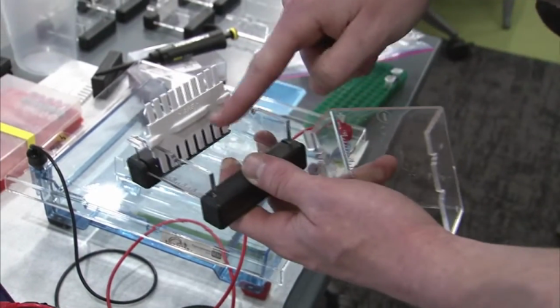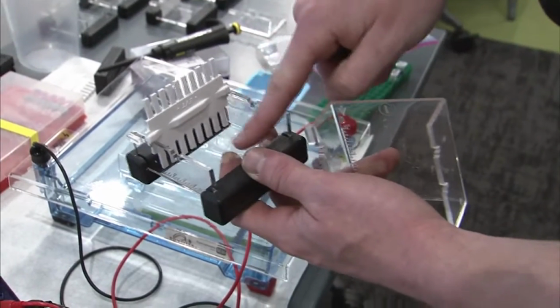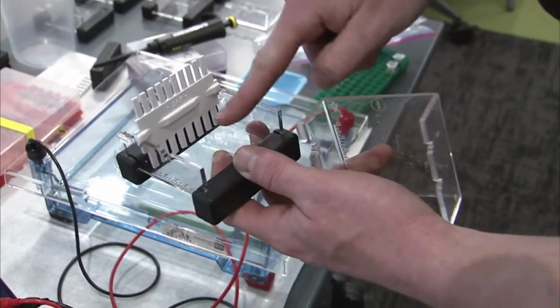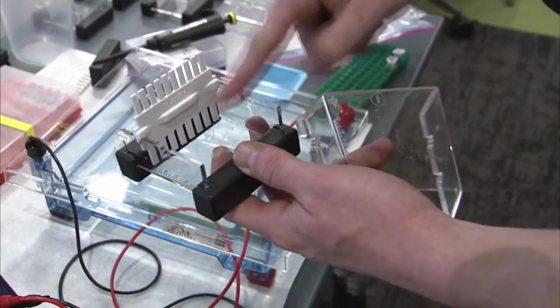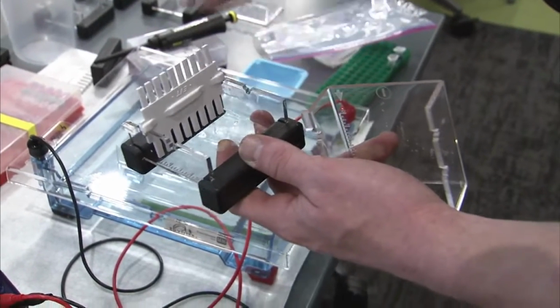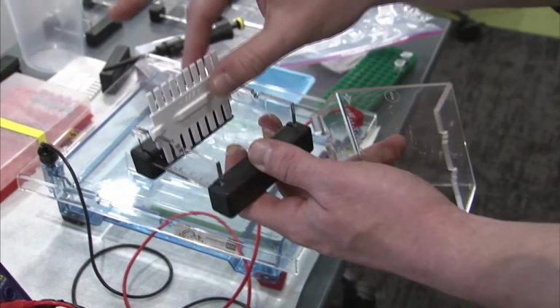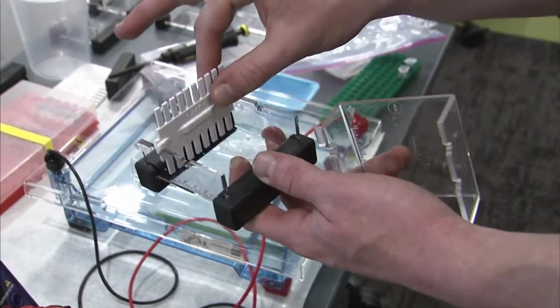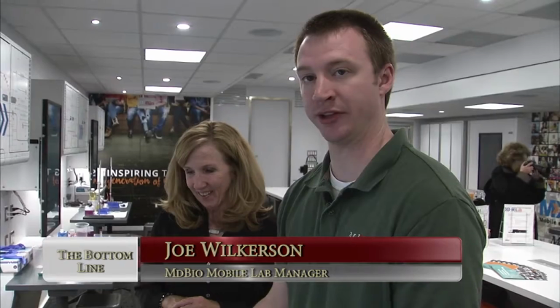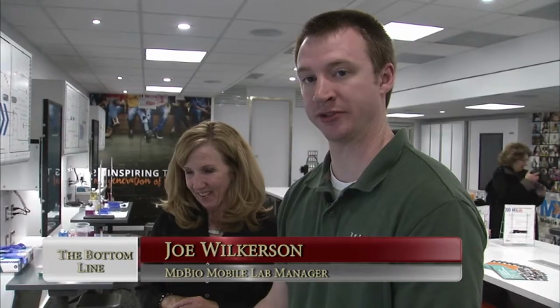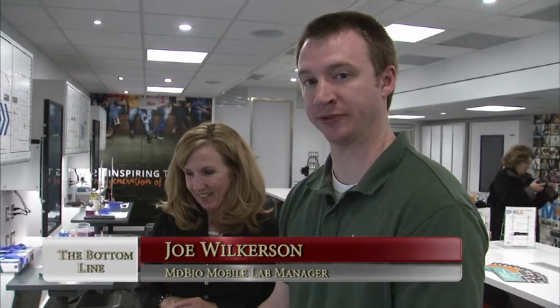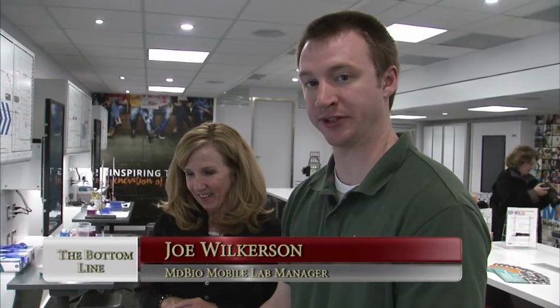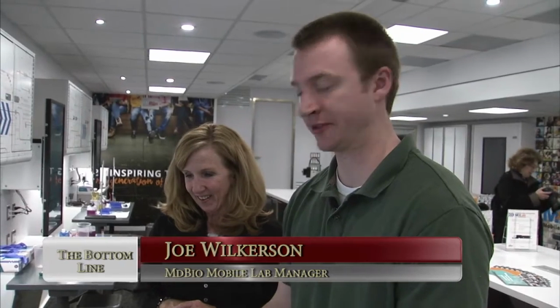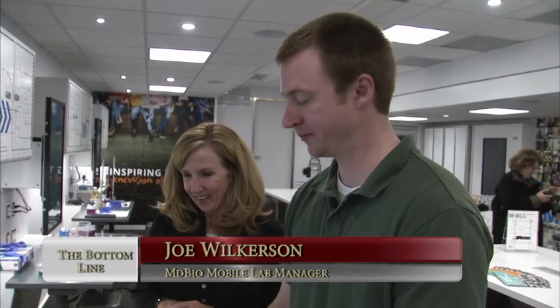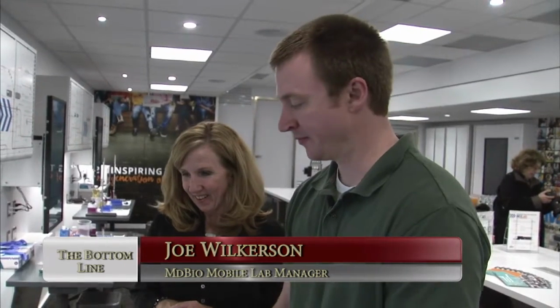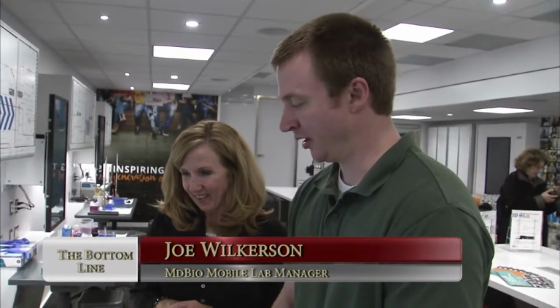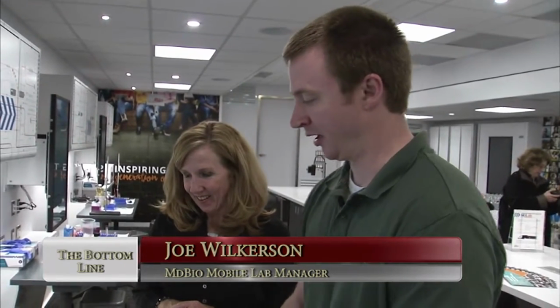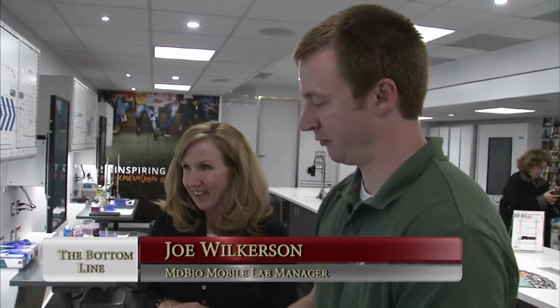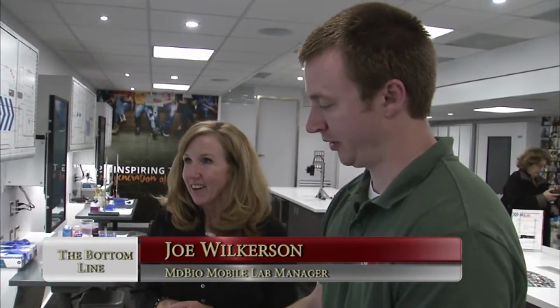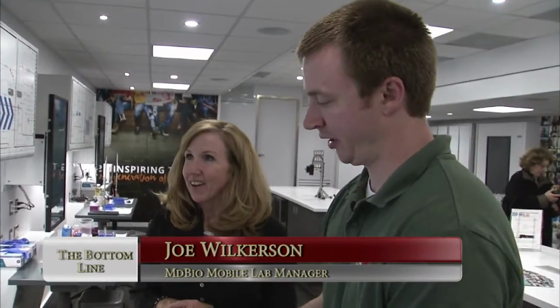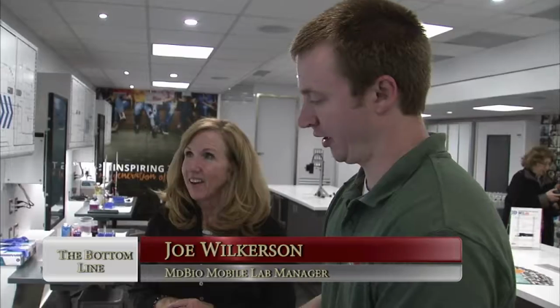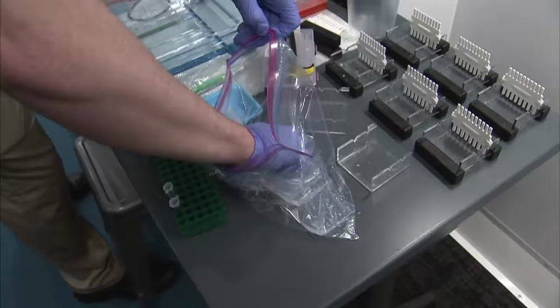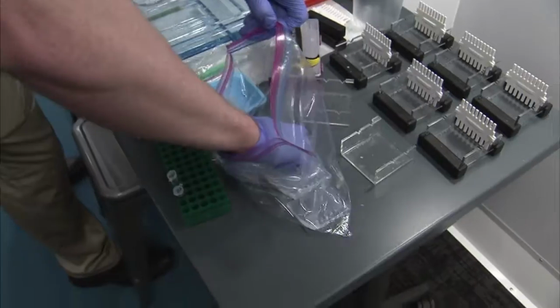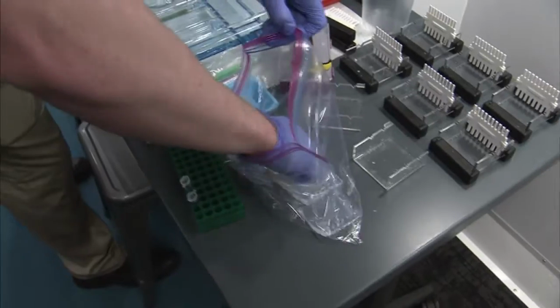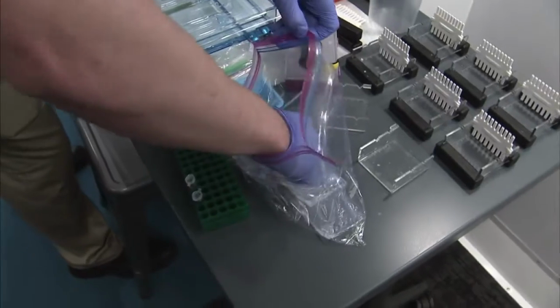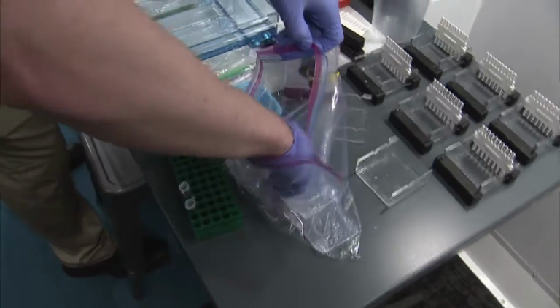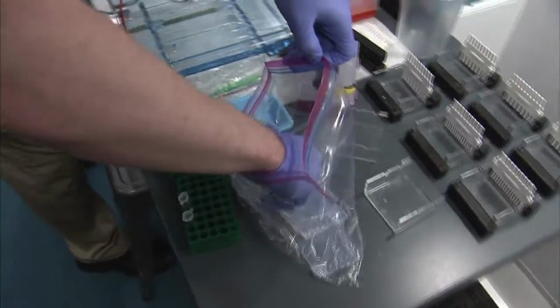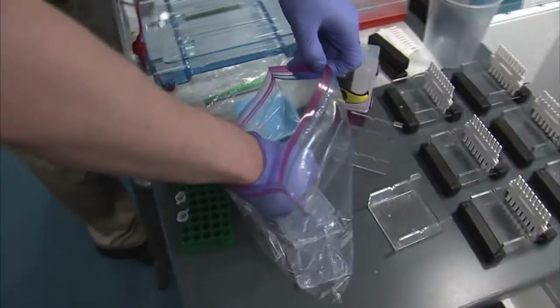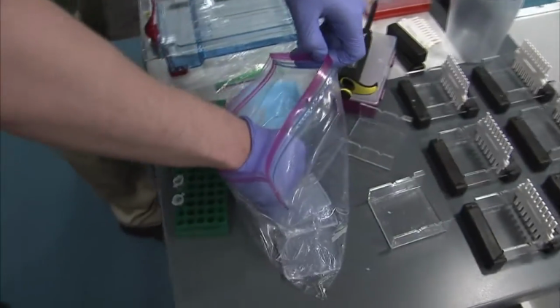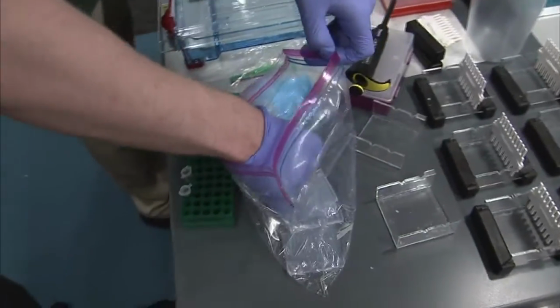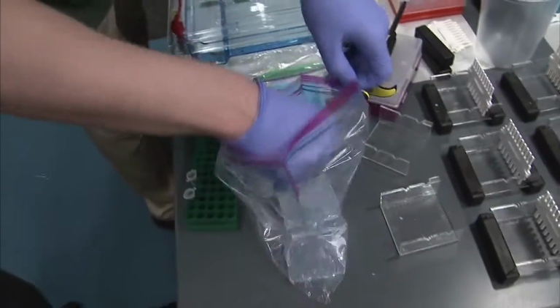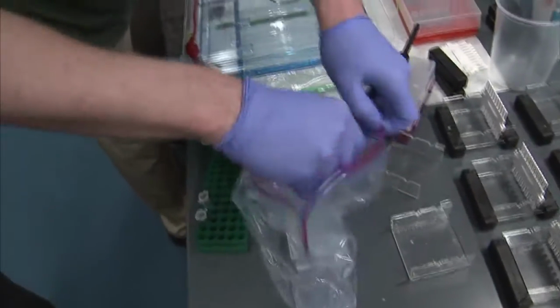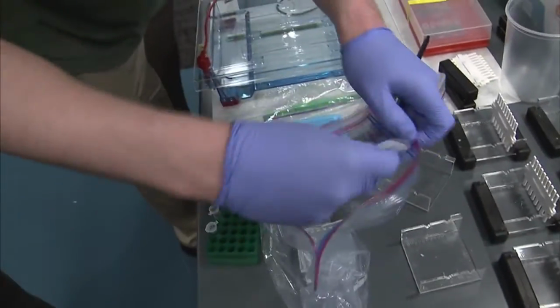The entire process is called gel electrophoresis and we make a gel to separate different DNA molecules.